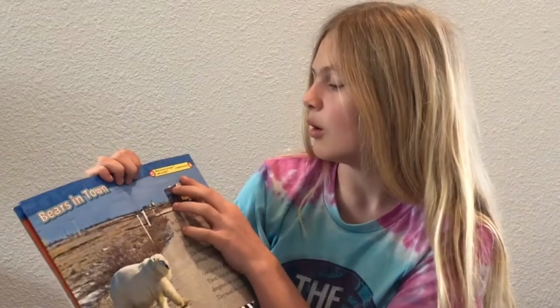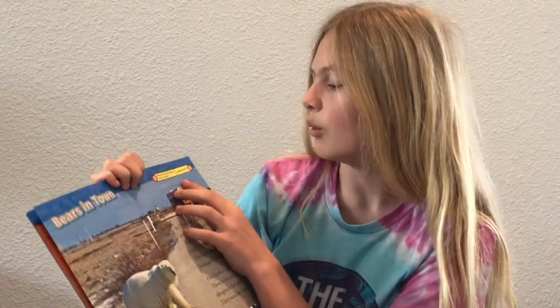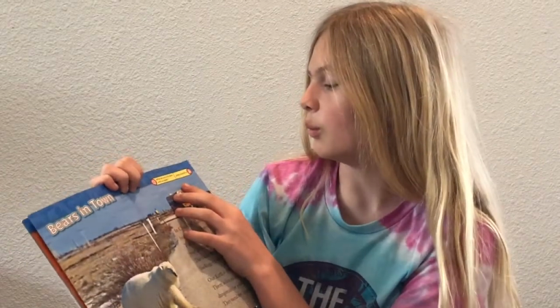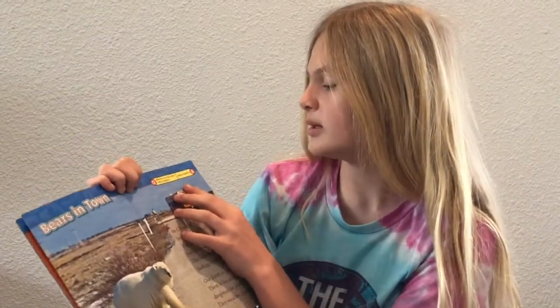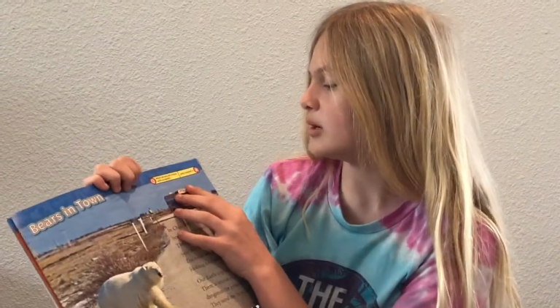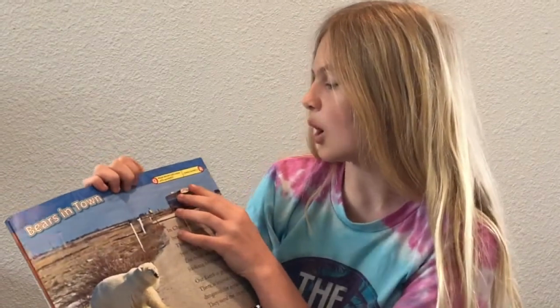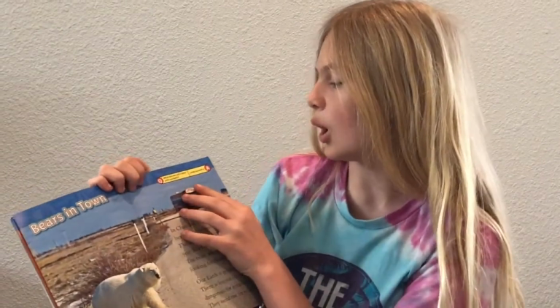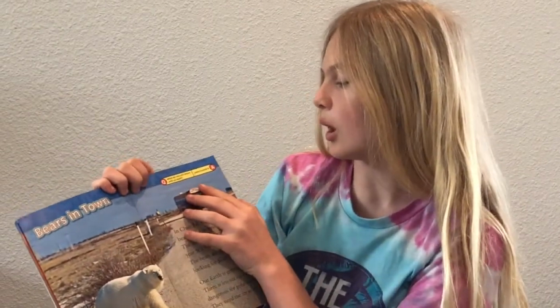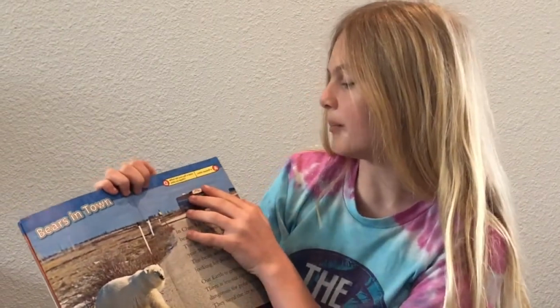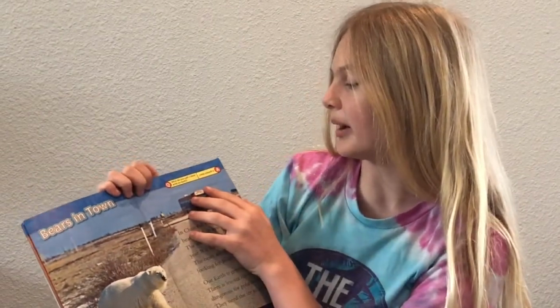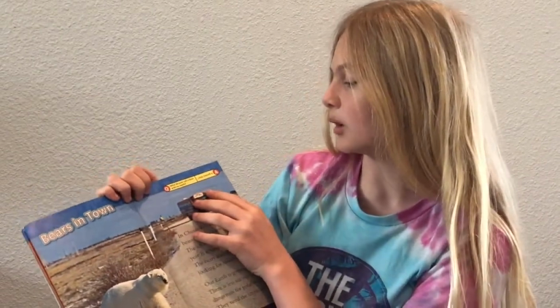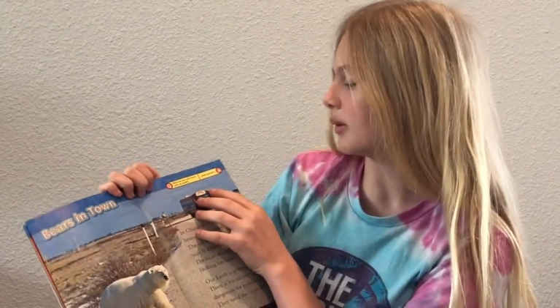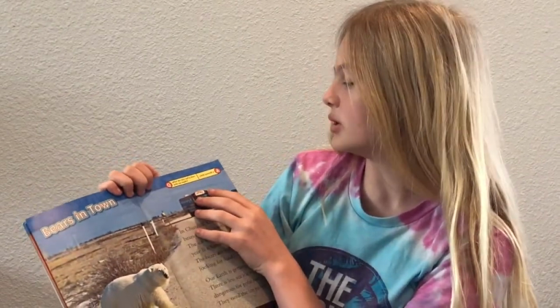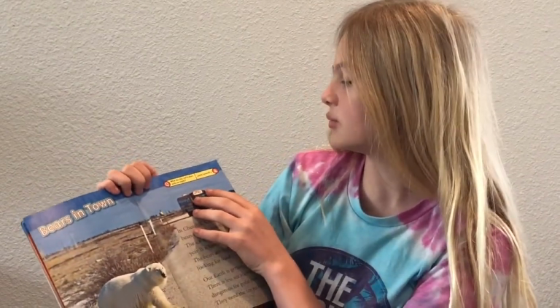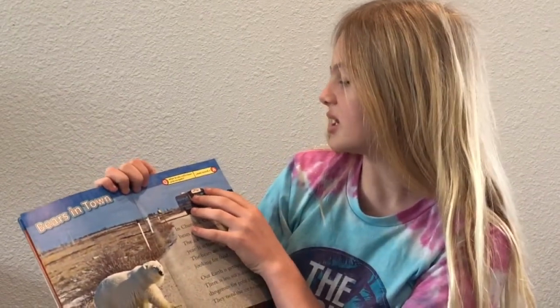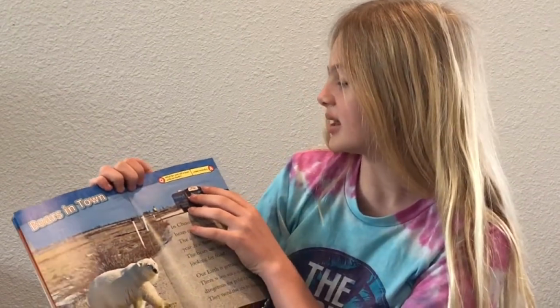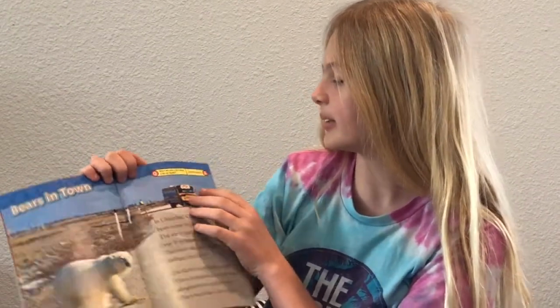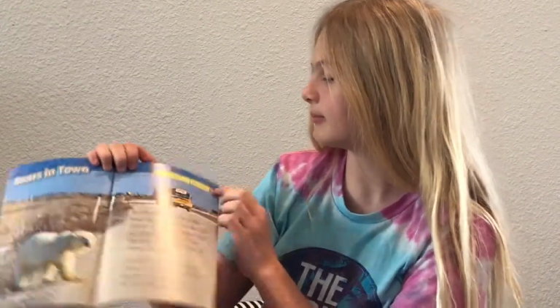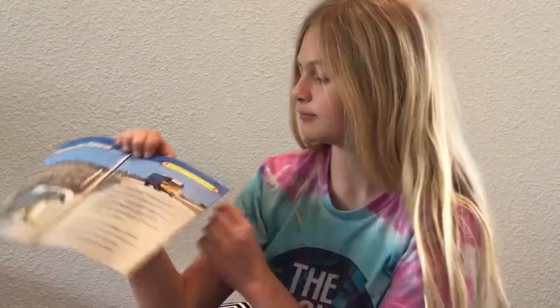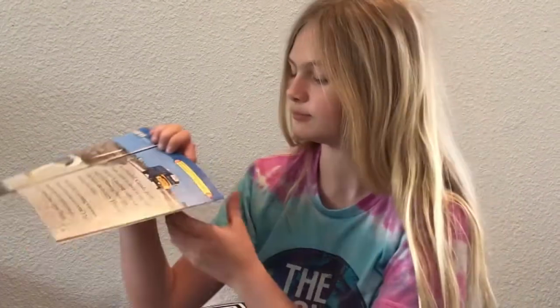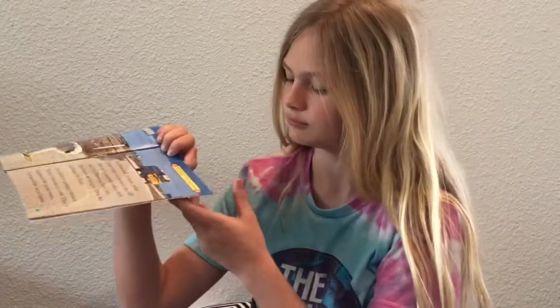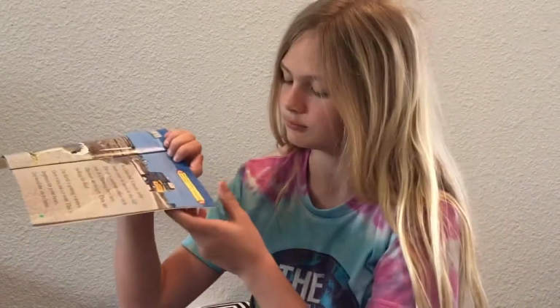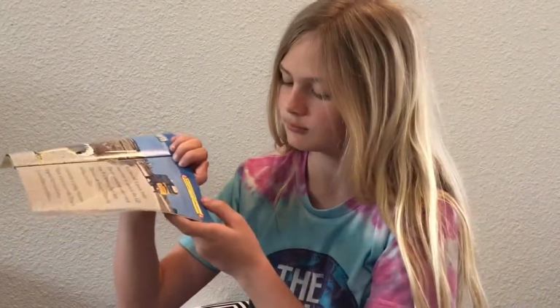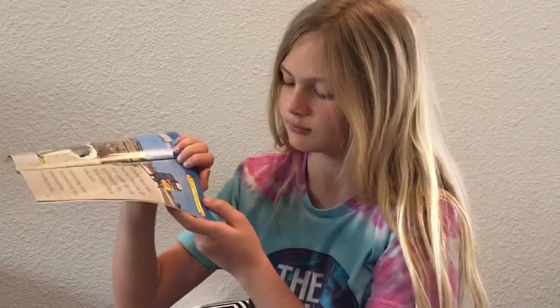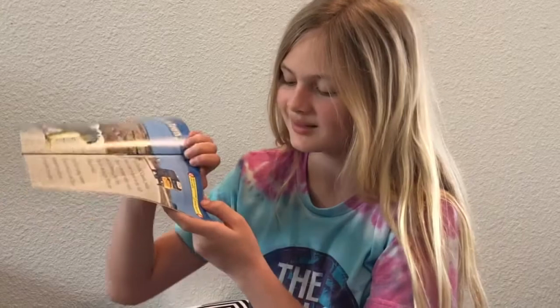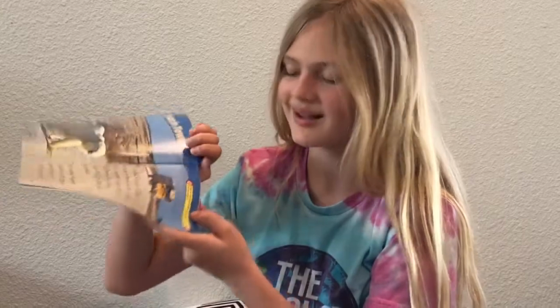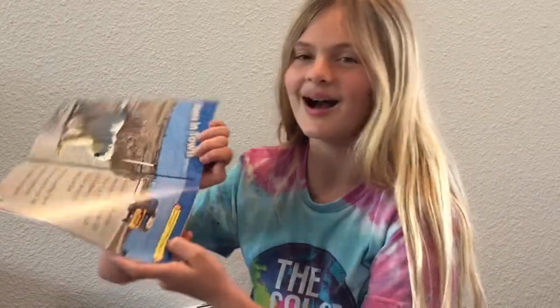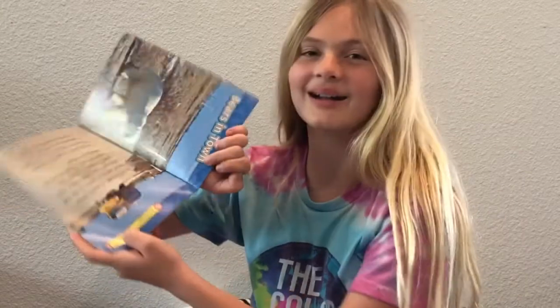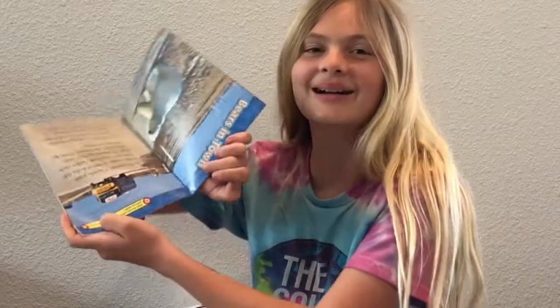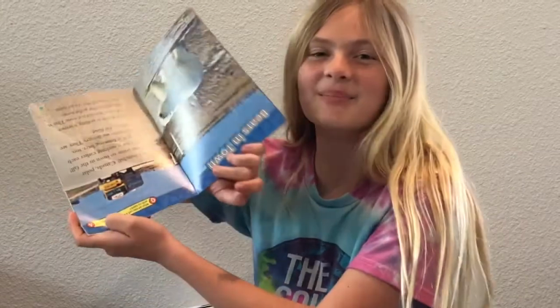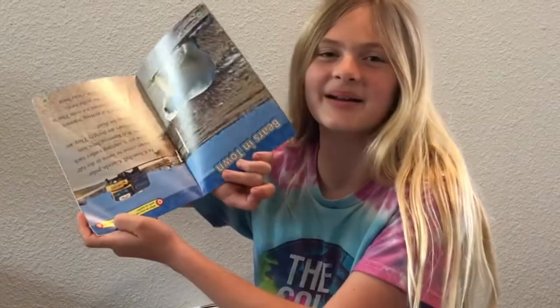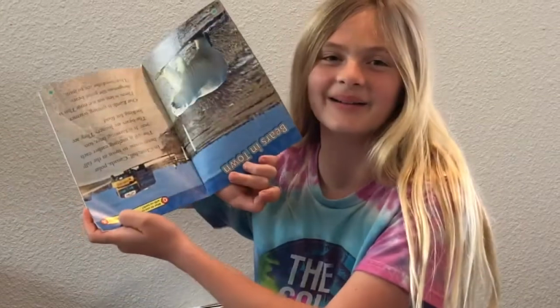What do you call a bear with no teeth? A gummy bear.